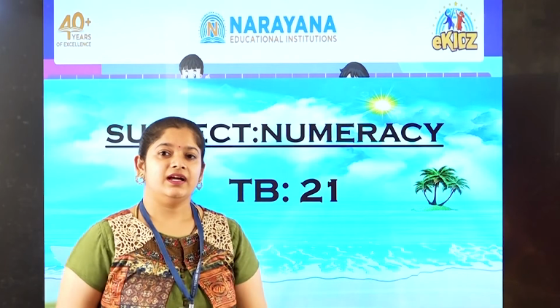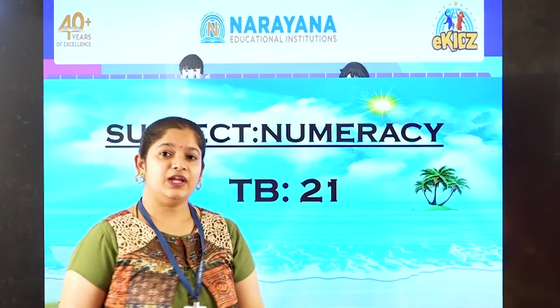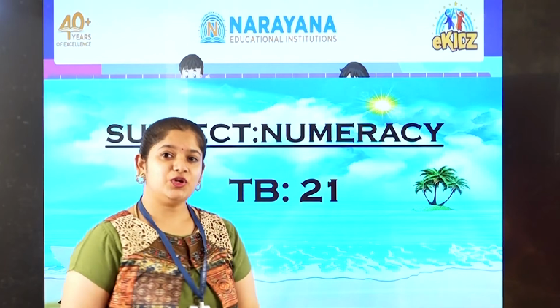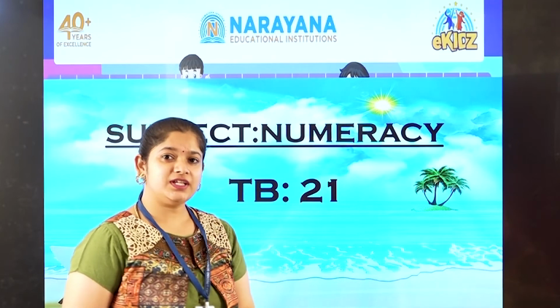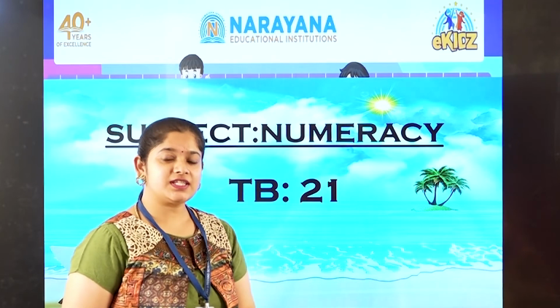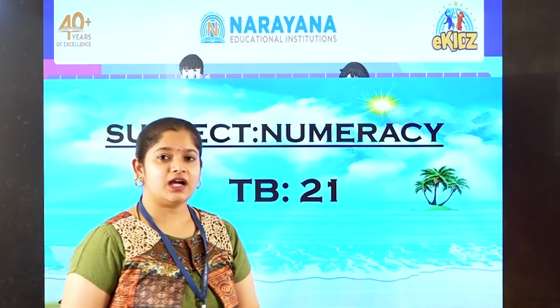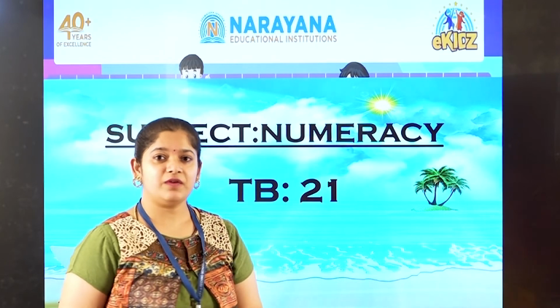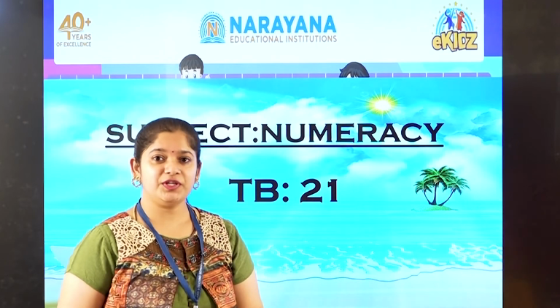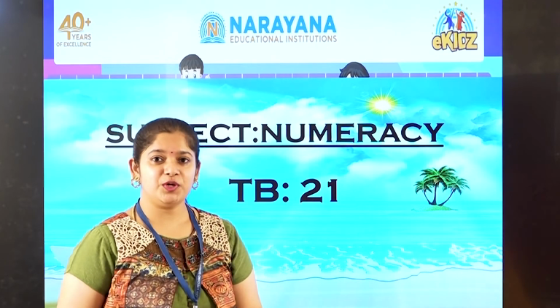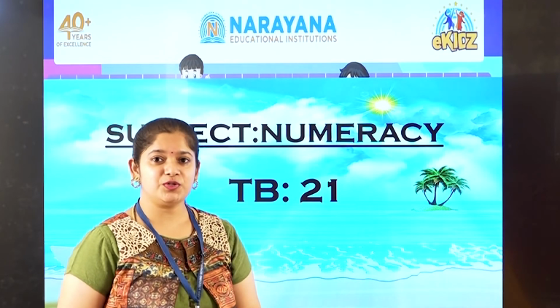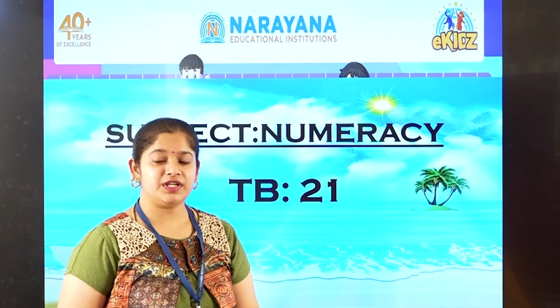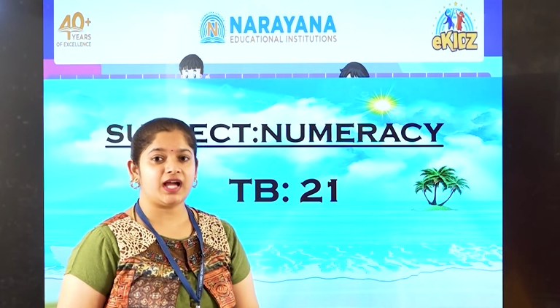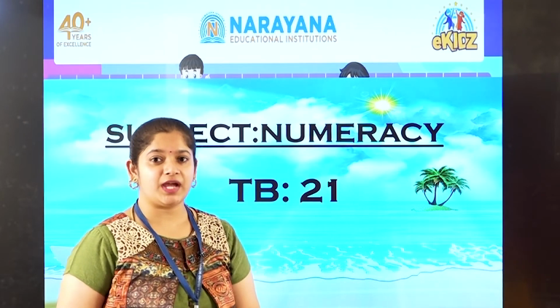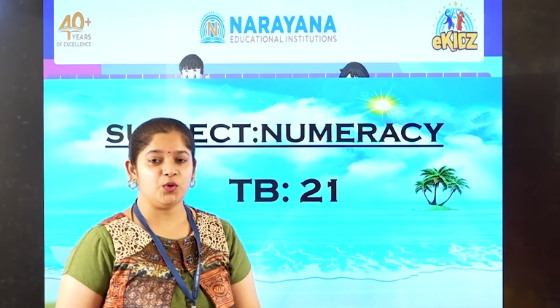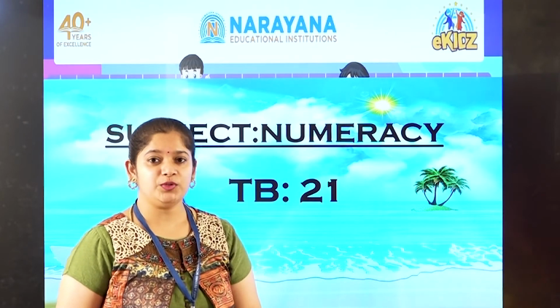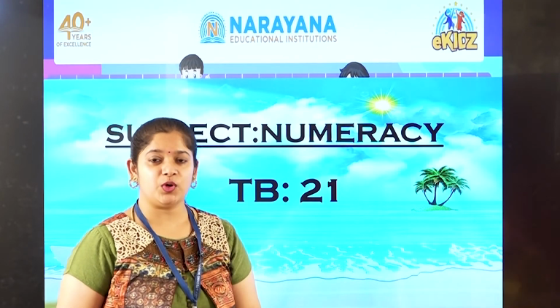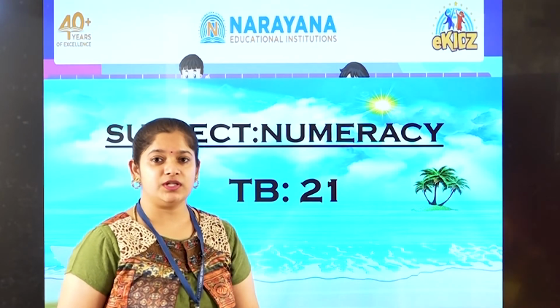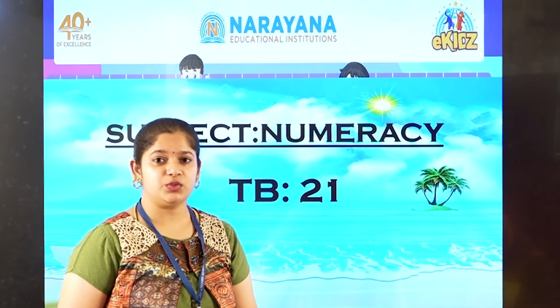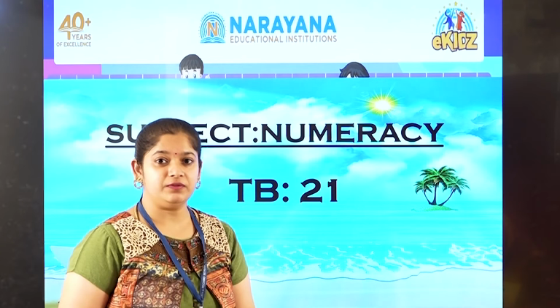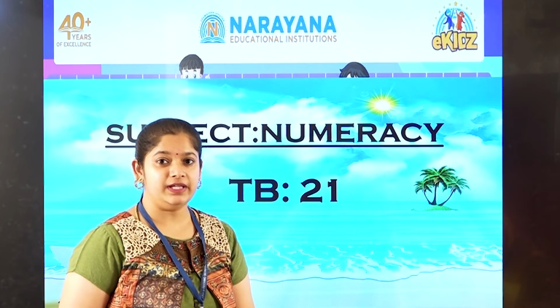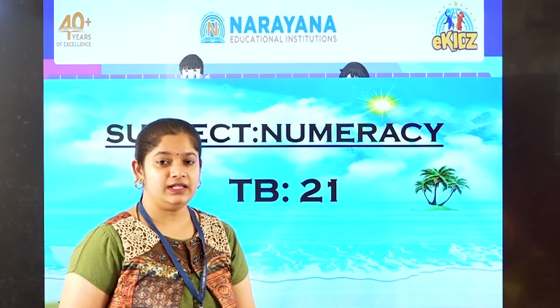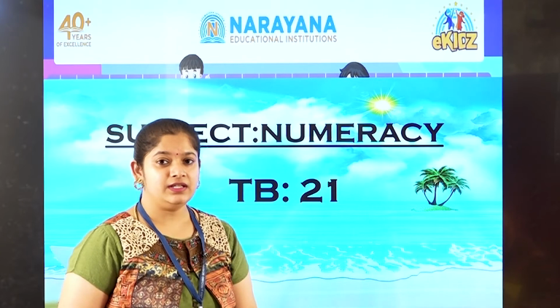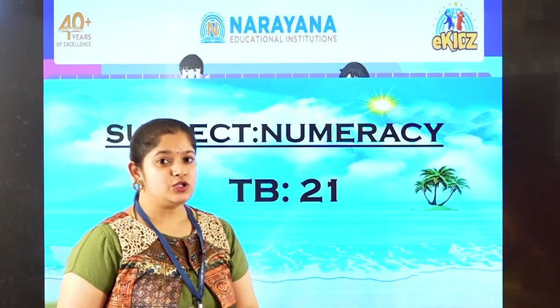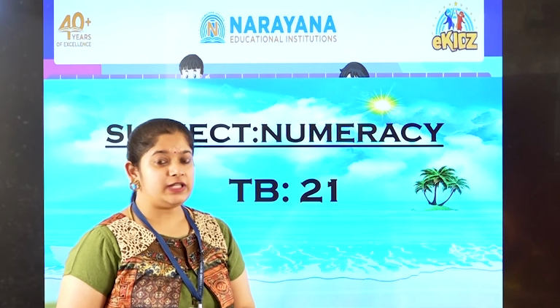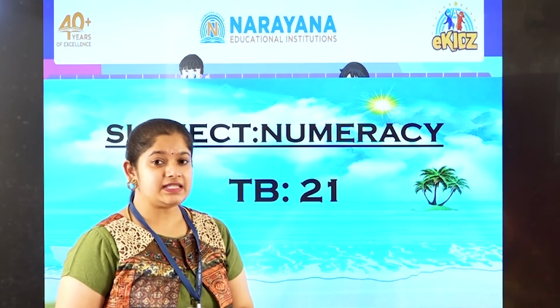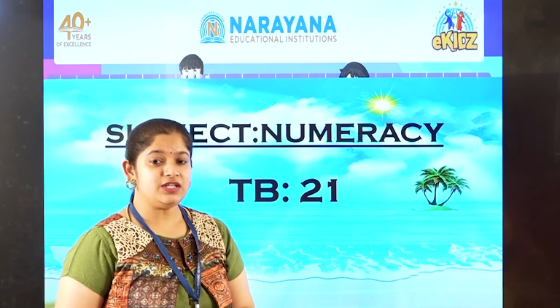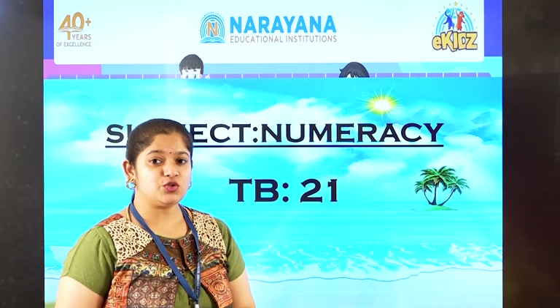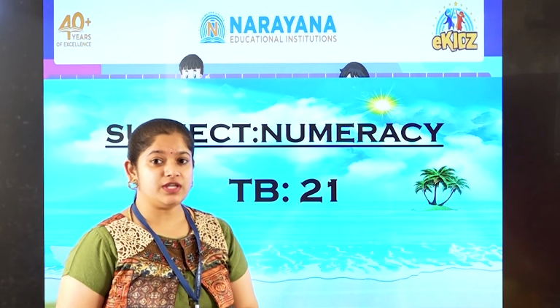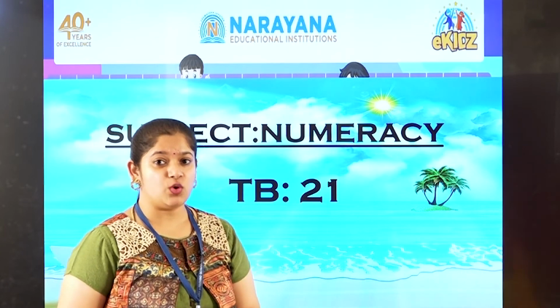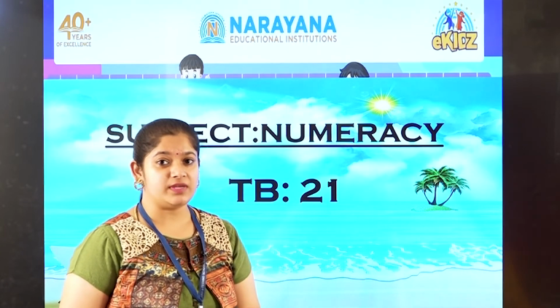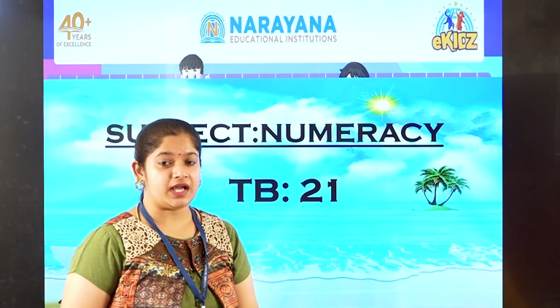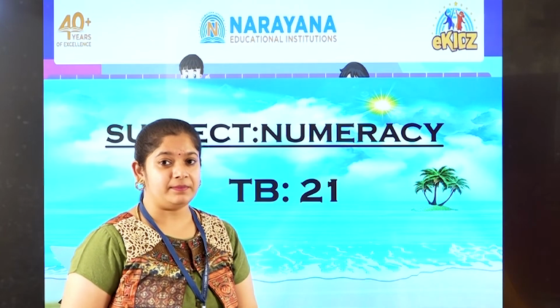Hello kids, how are you all today? I hope you all are doing well. So let's see today's home assignment.